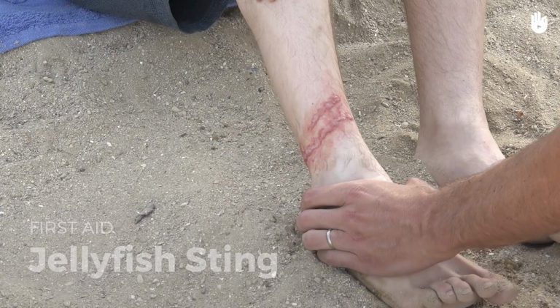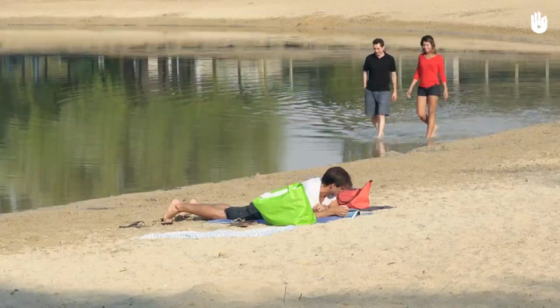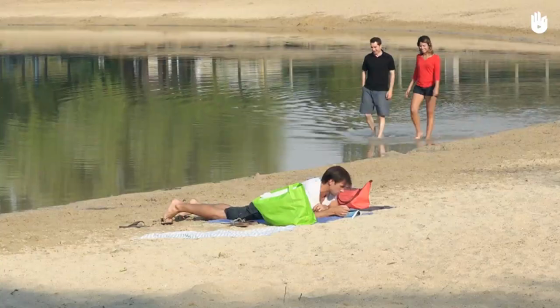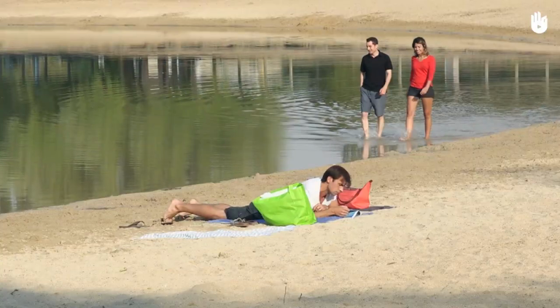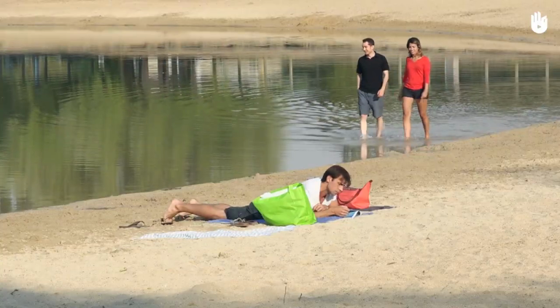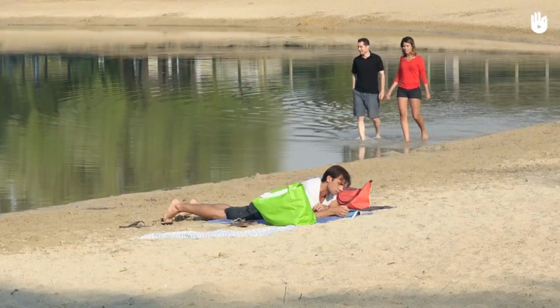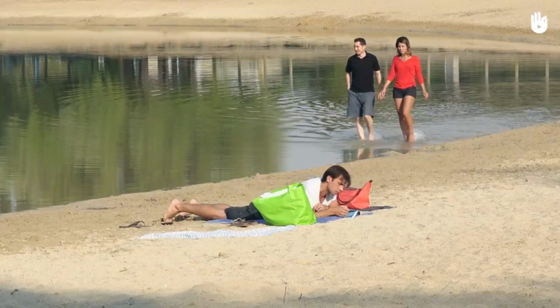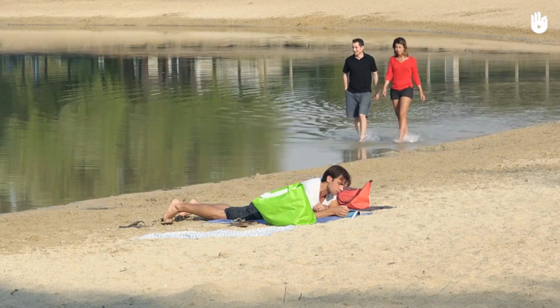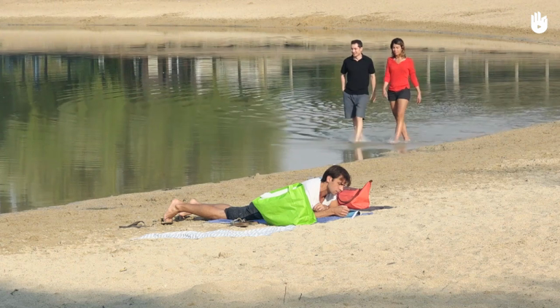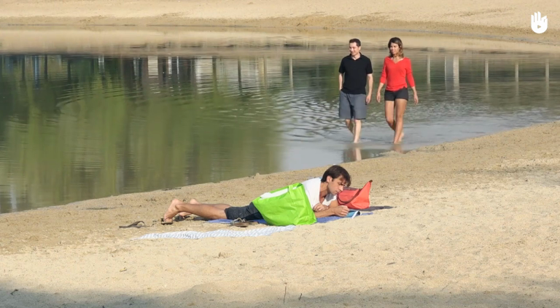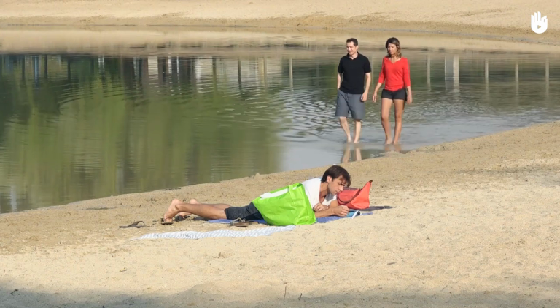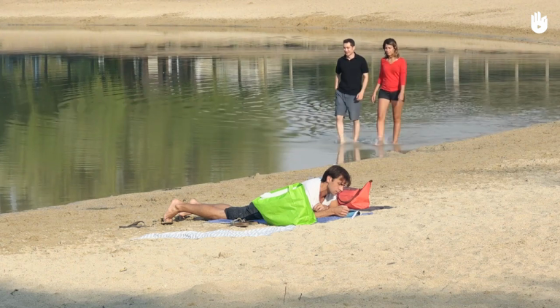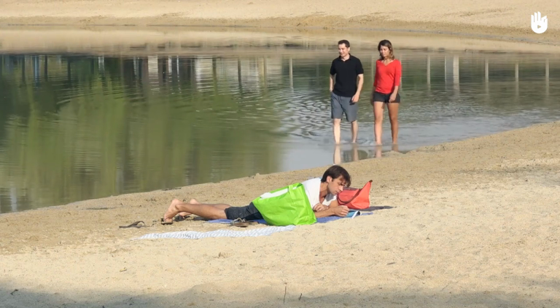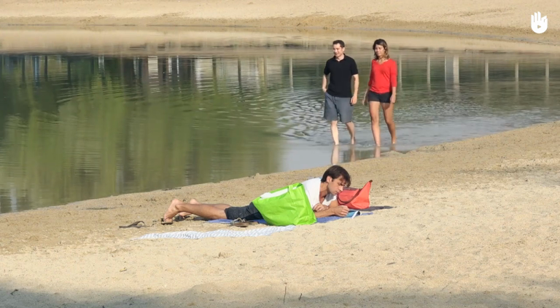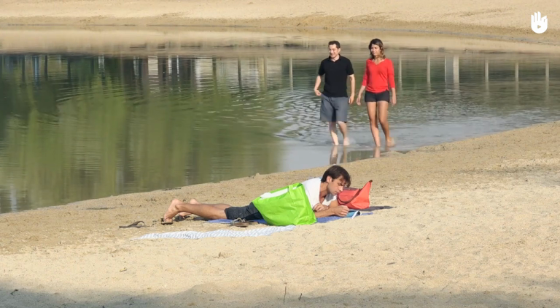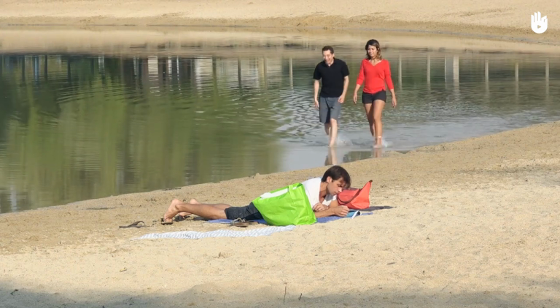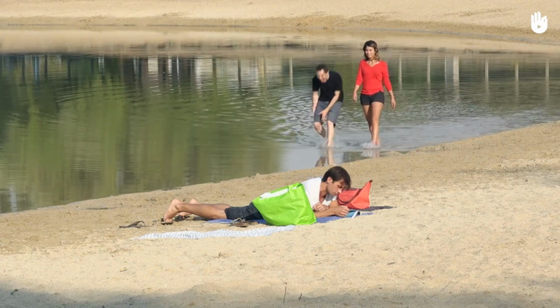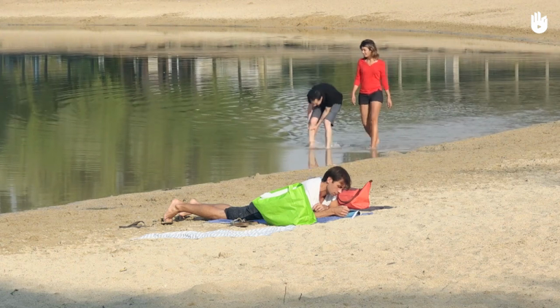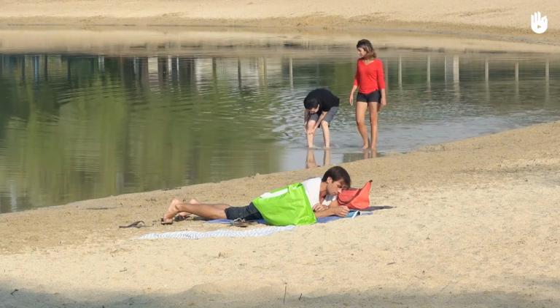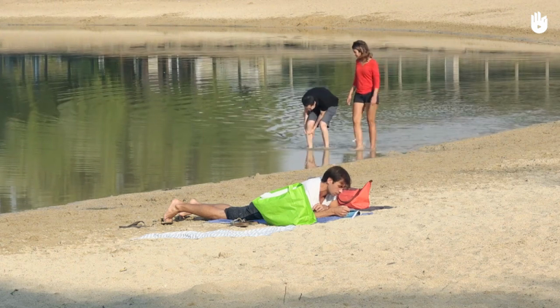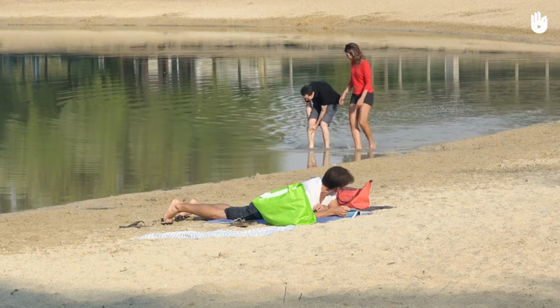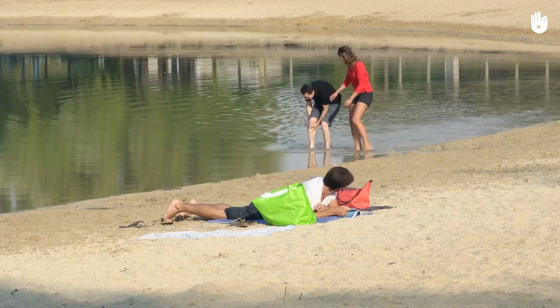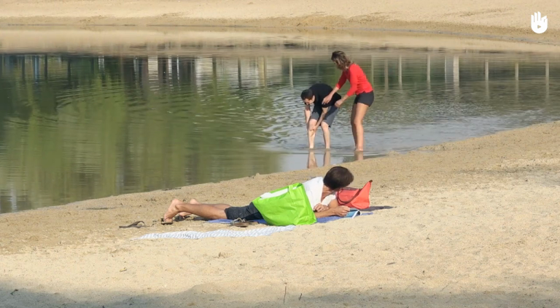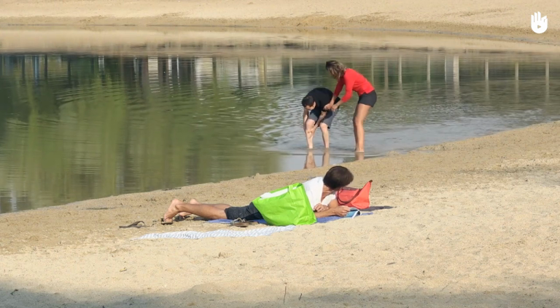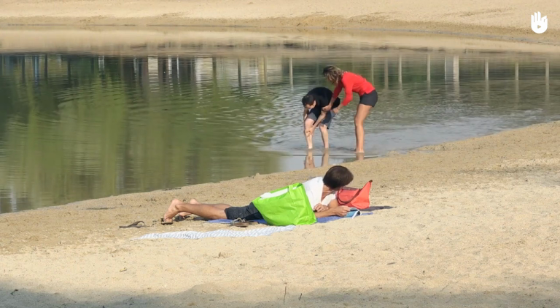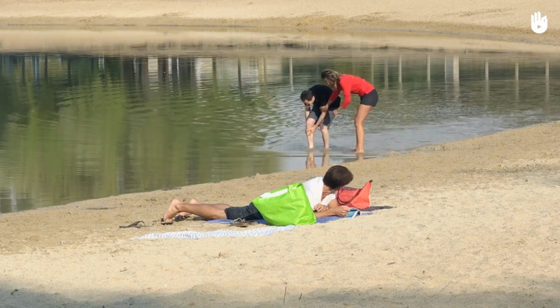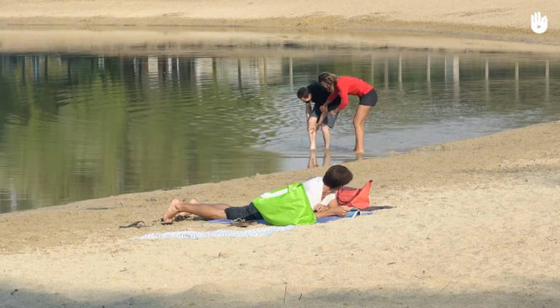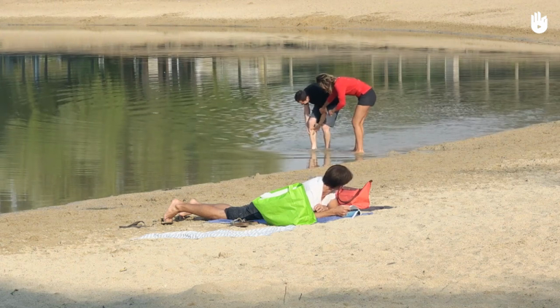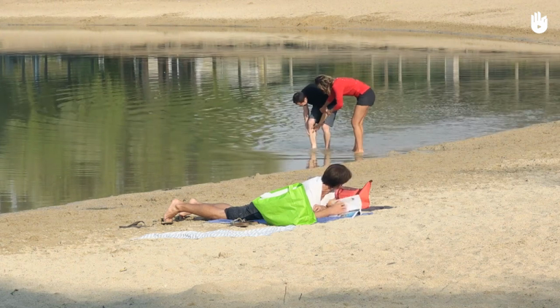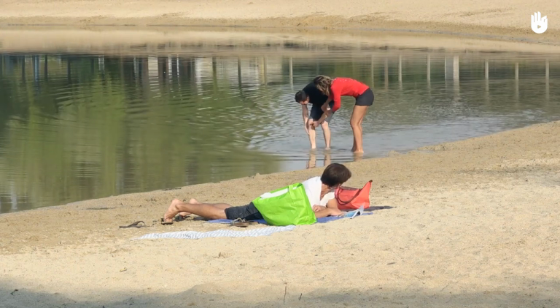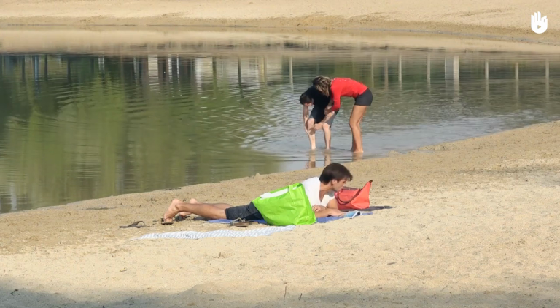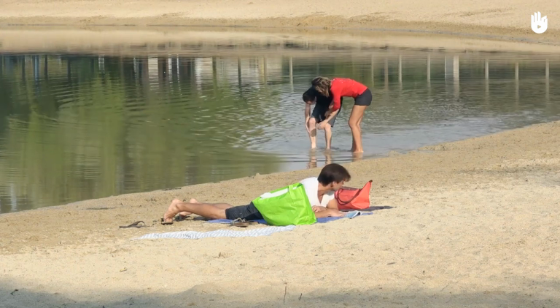In this video you are going to learn how to administer first aid to a person that has just been stung by a jellyfish.